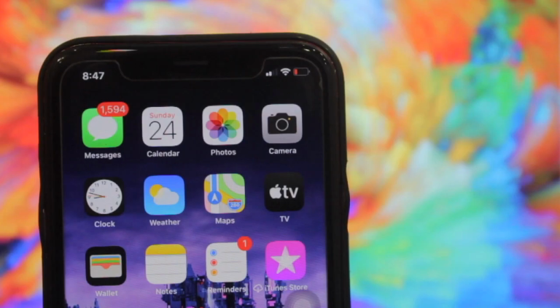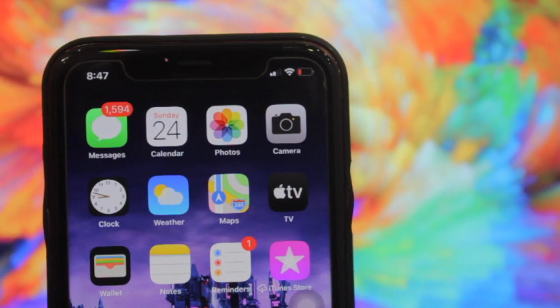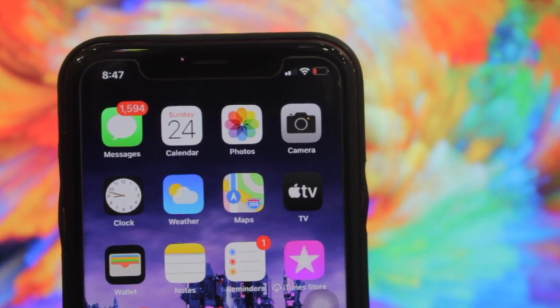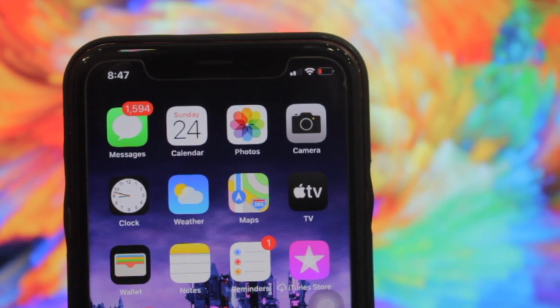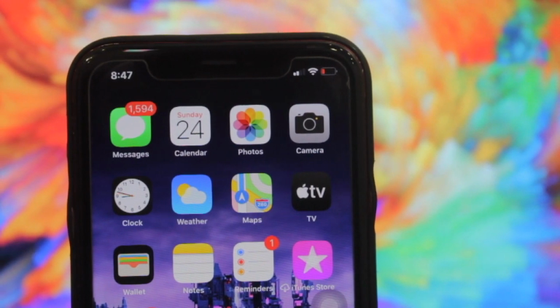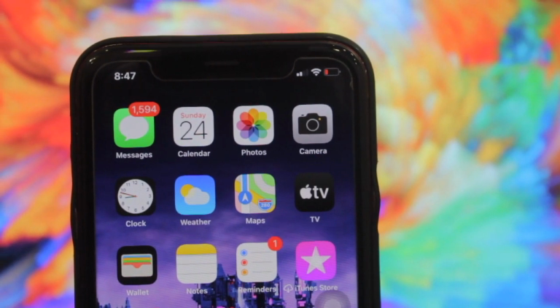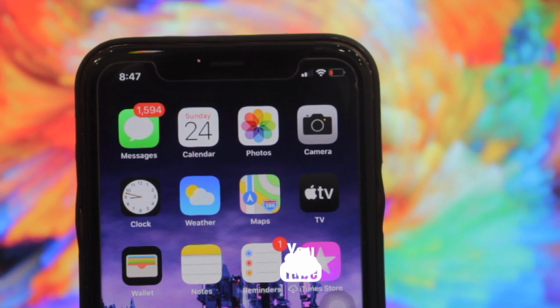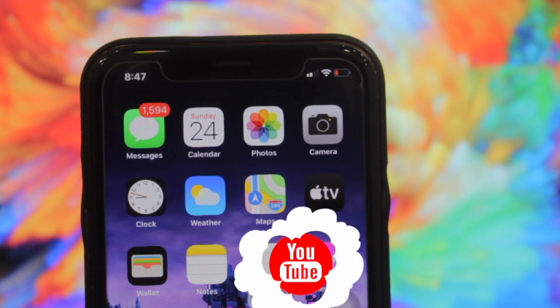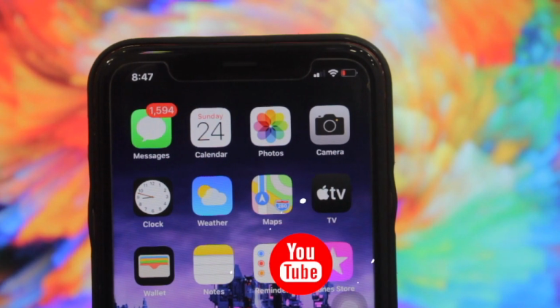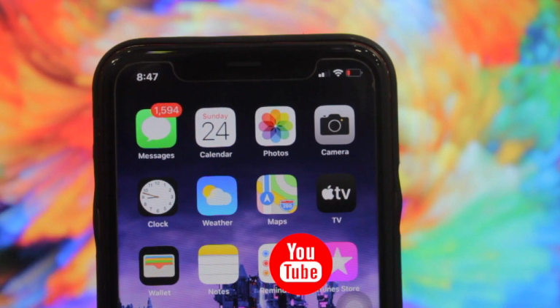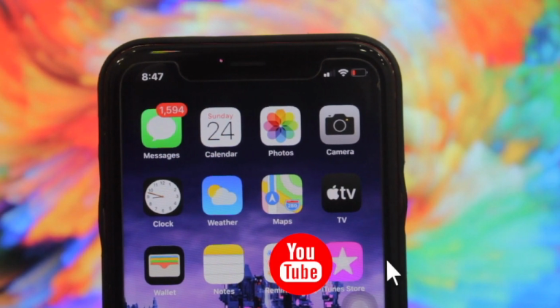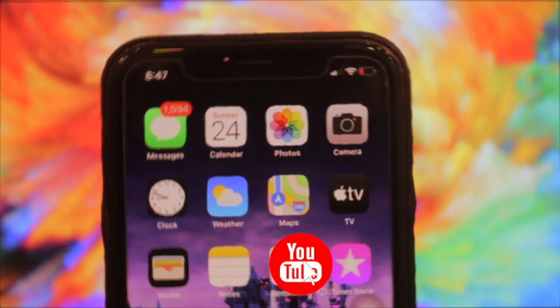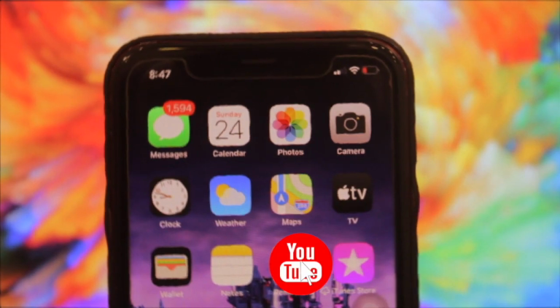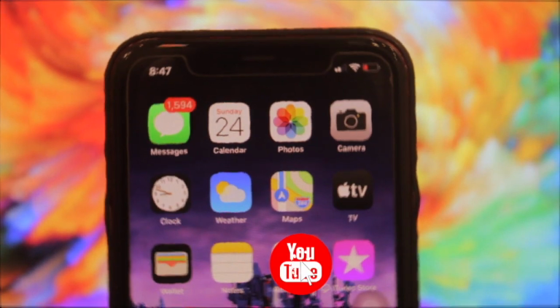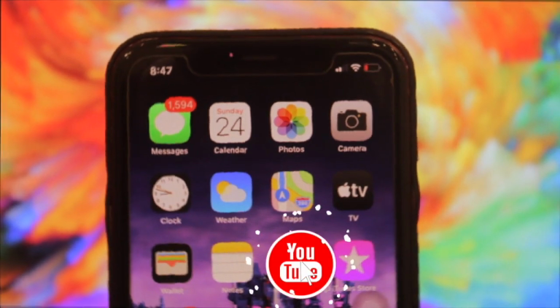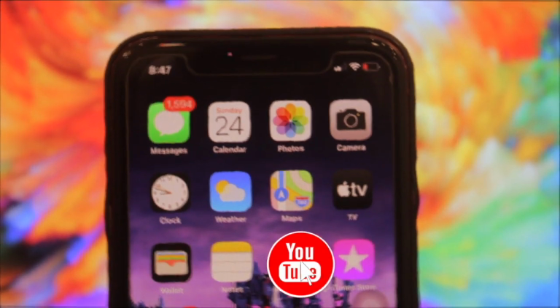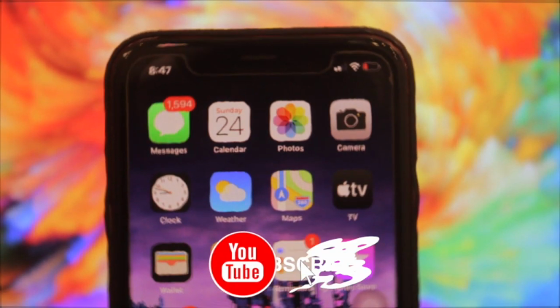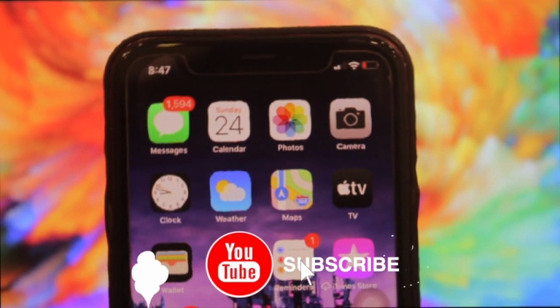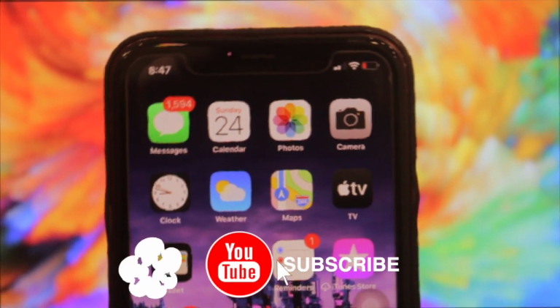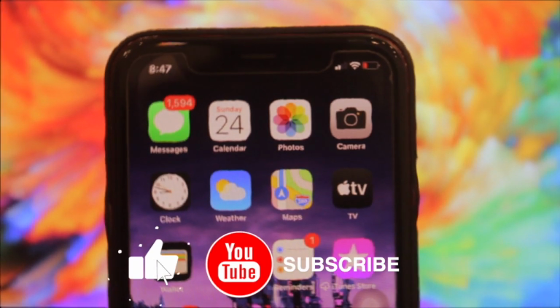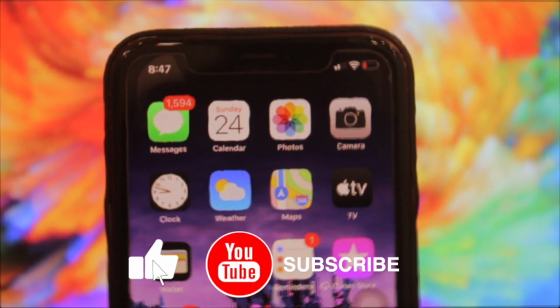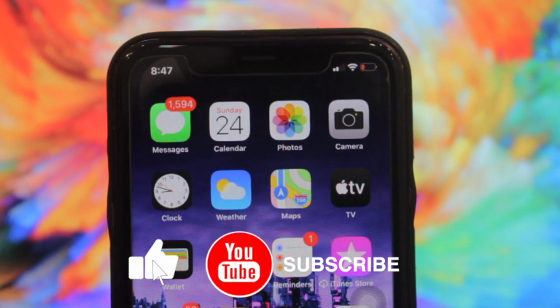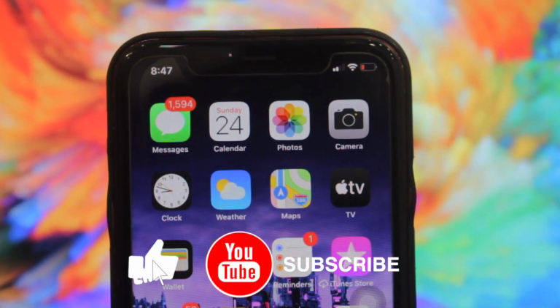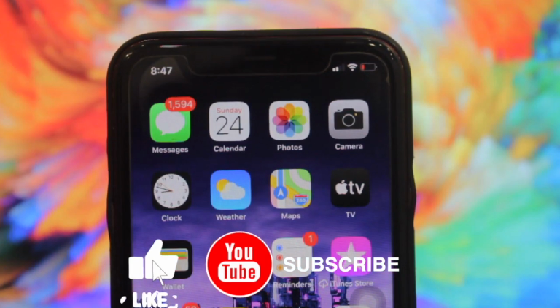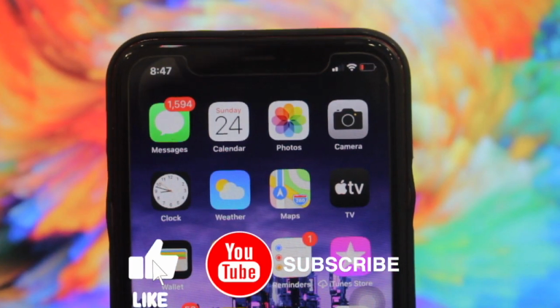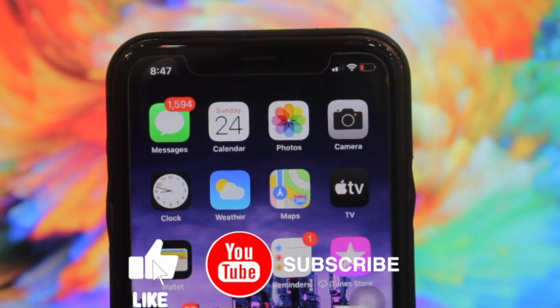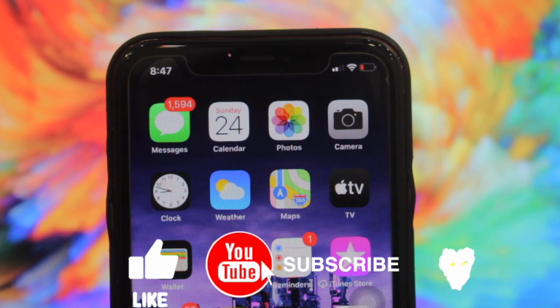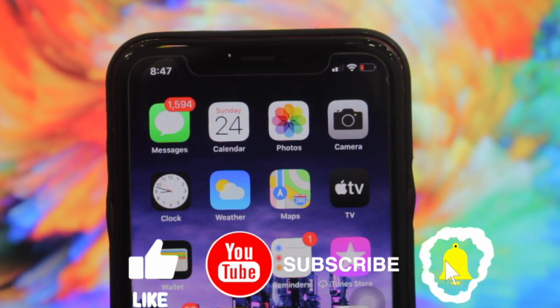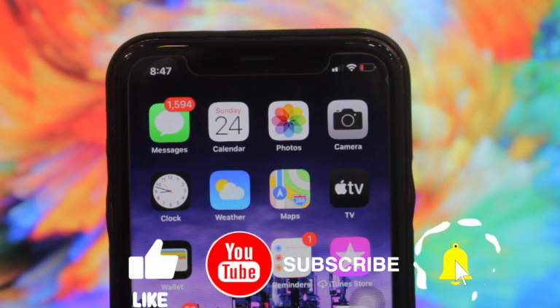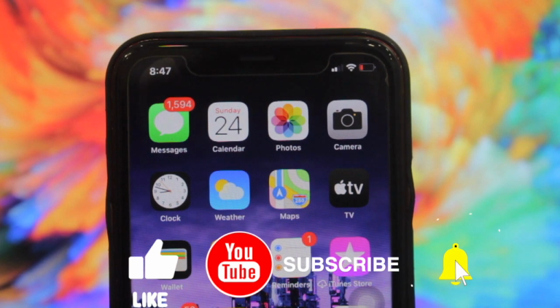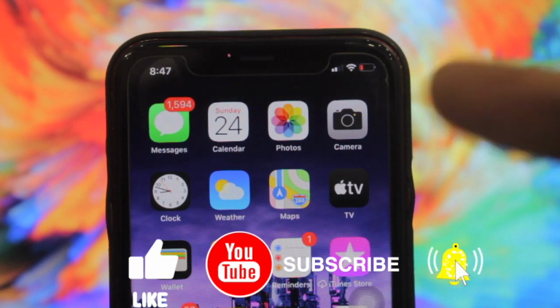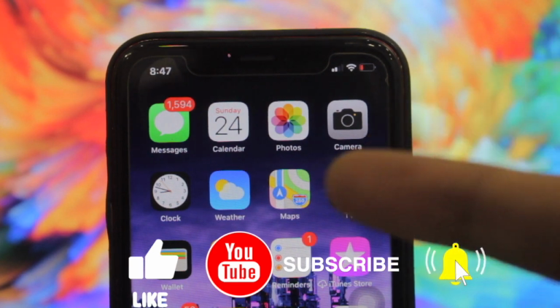That's all for today. I hope you enjoyed this video. Make sure to hit that like button and that subscribe button. Please like and subscribe — peace out!